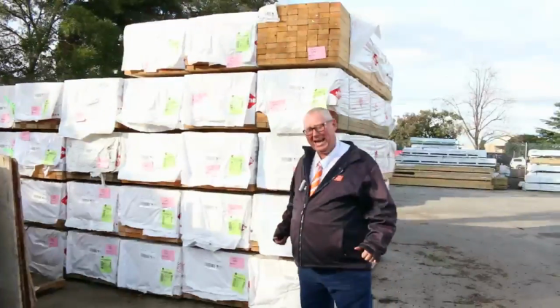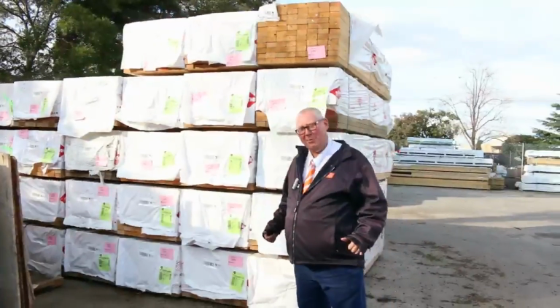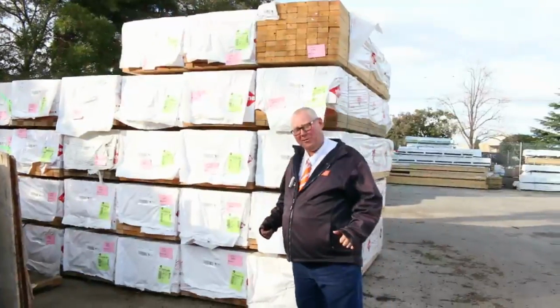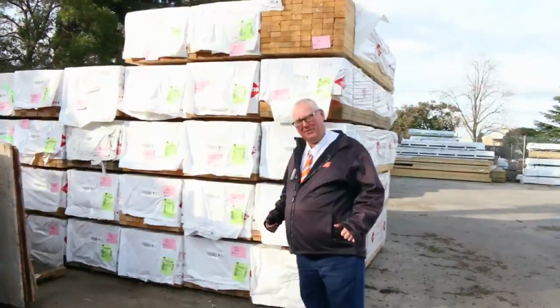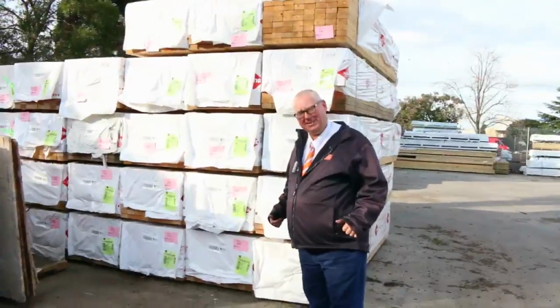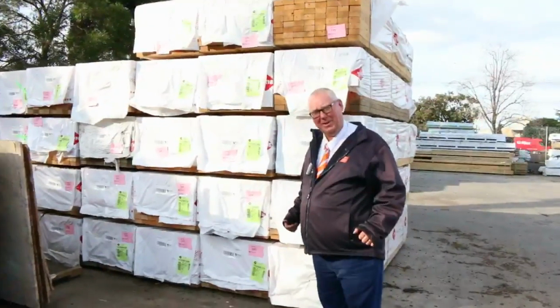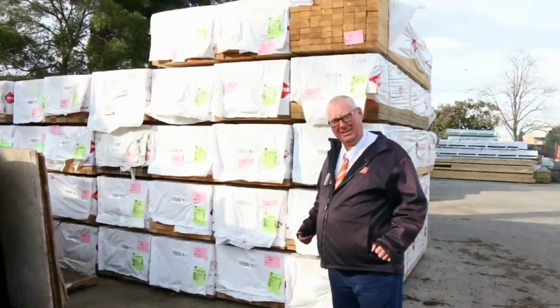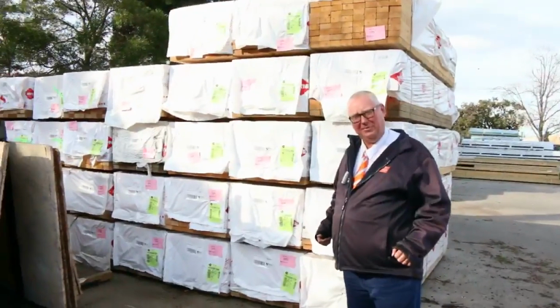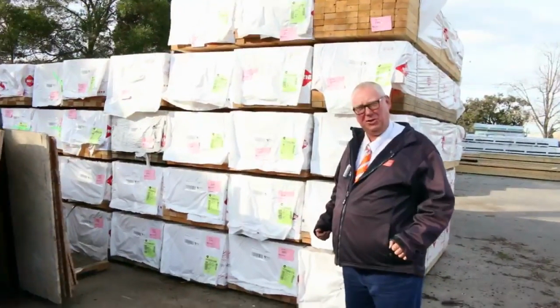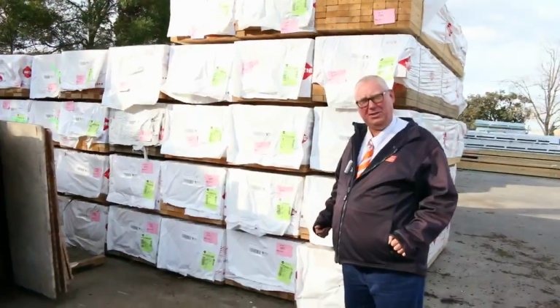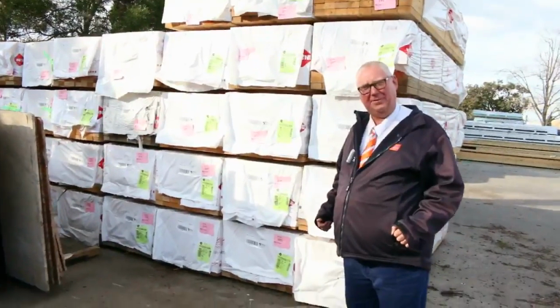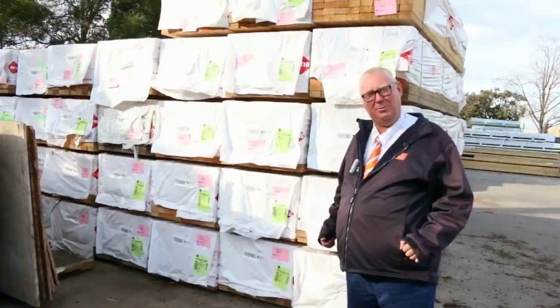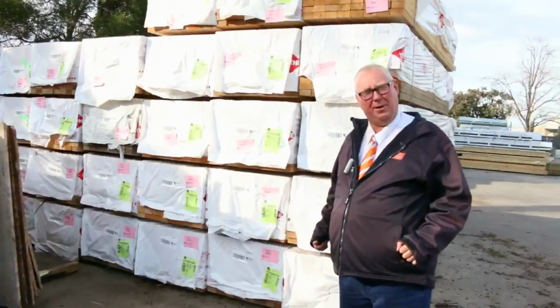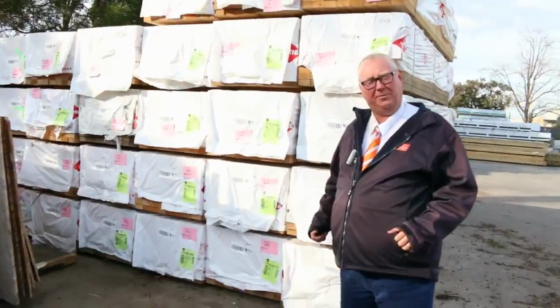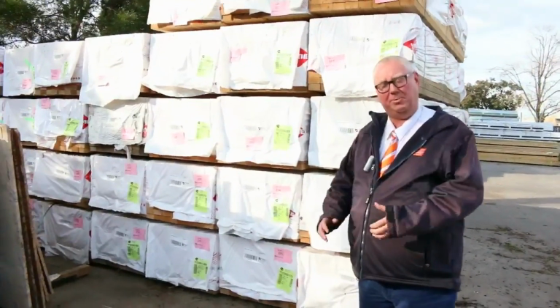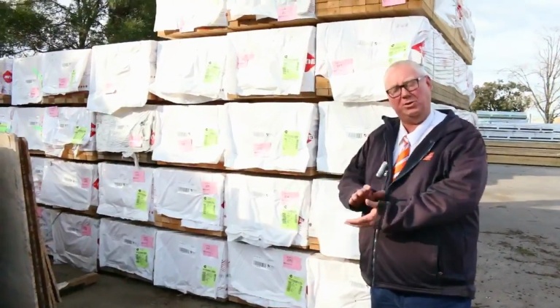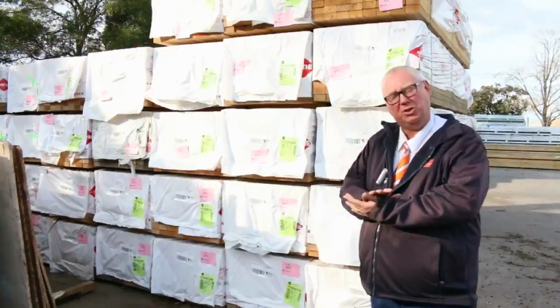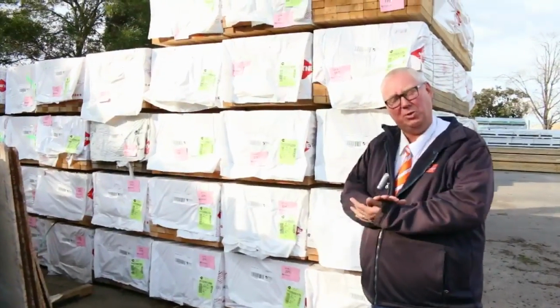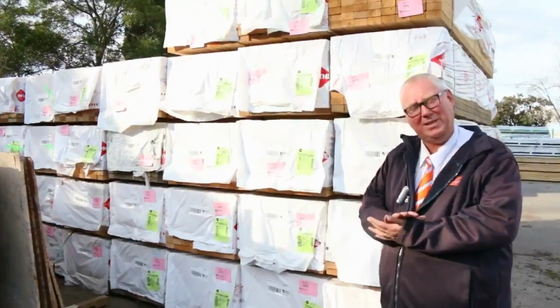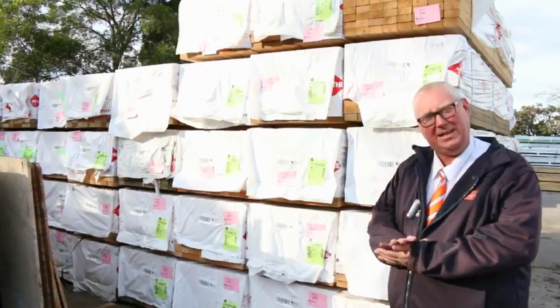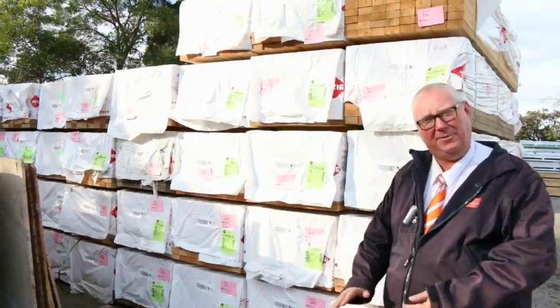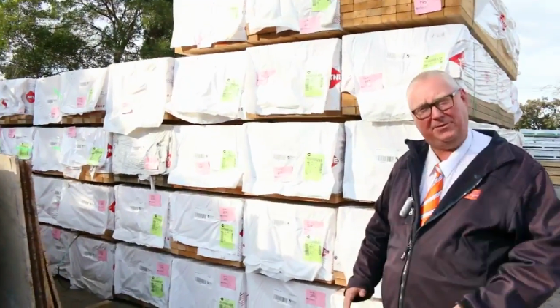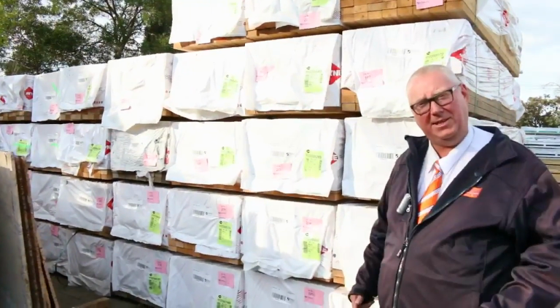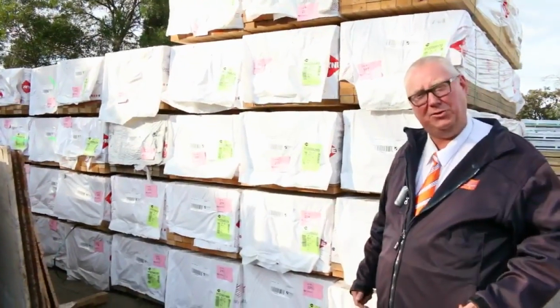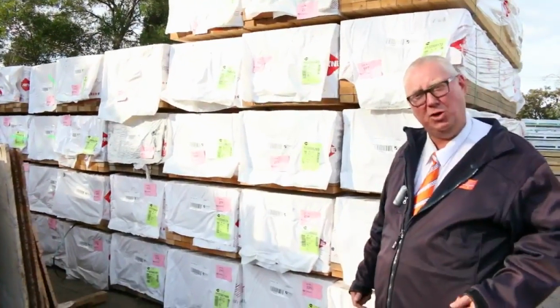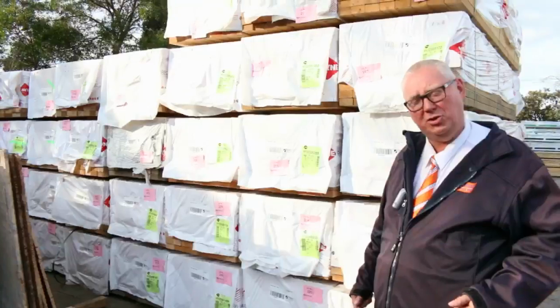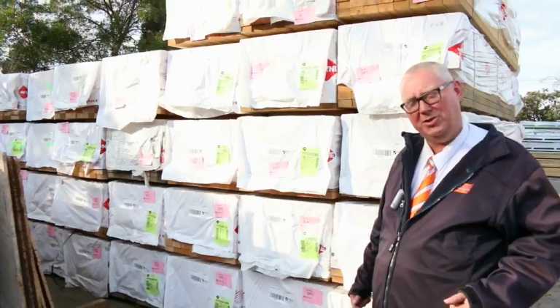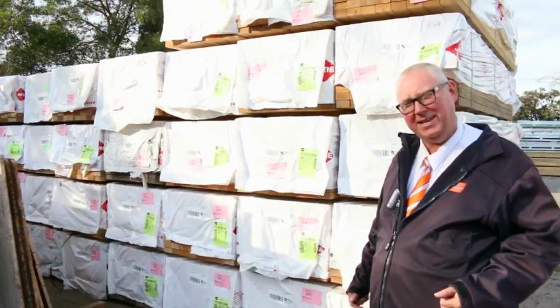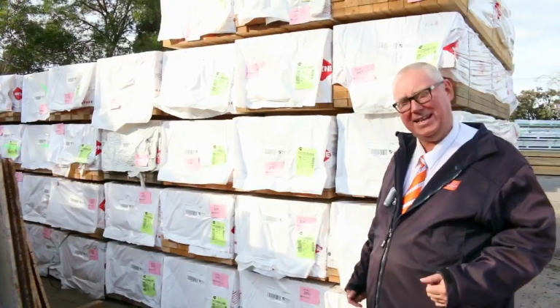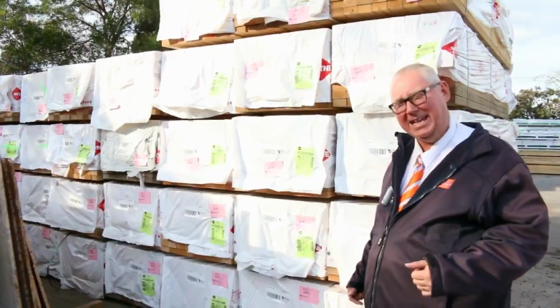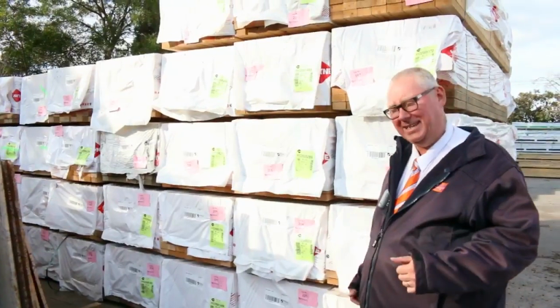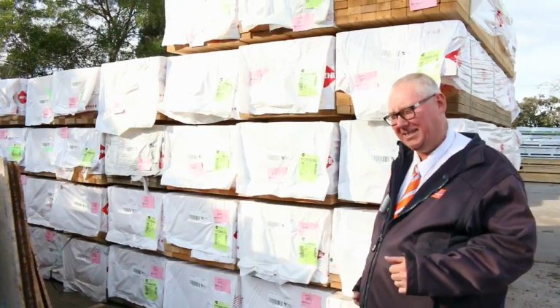G'day, Michael from Fouls here once again for the Tuesday afternoon preview for tomorrow's auction, Wednesday the 15th of June 2016.